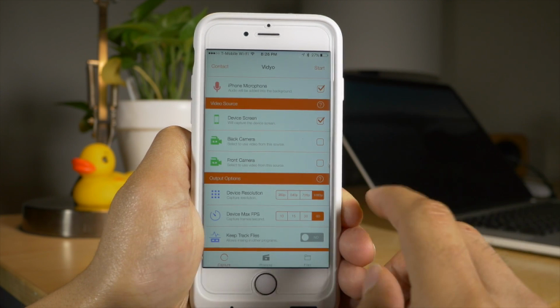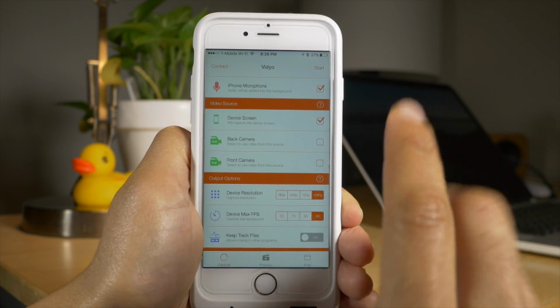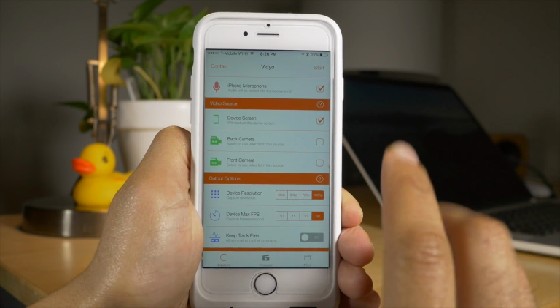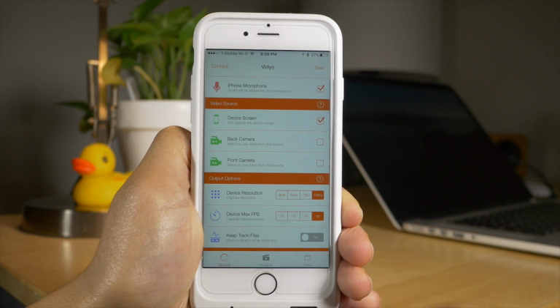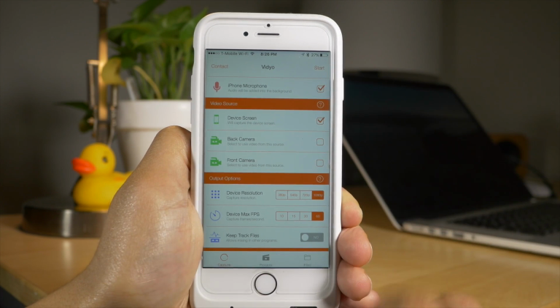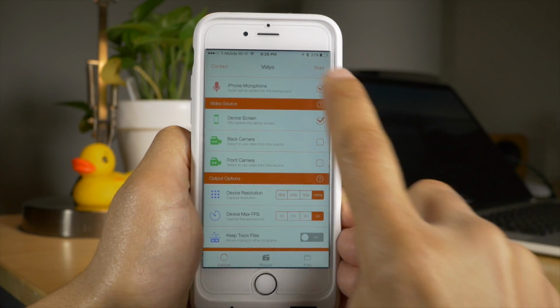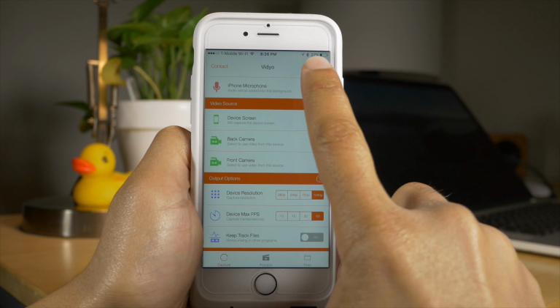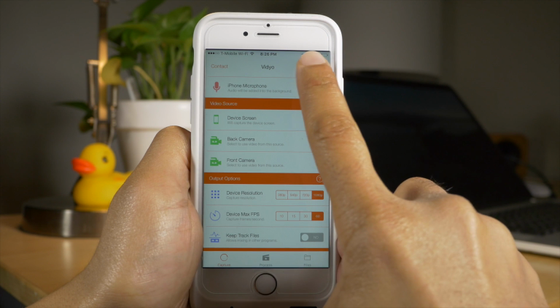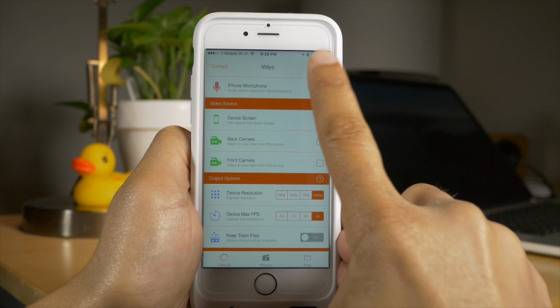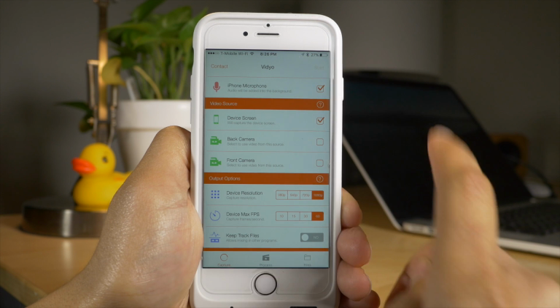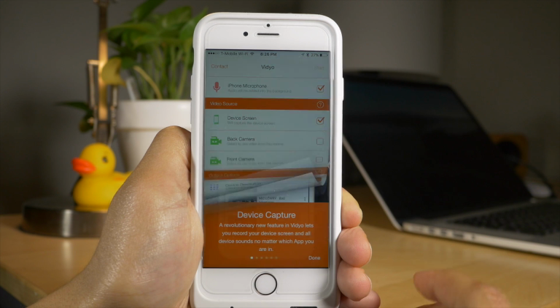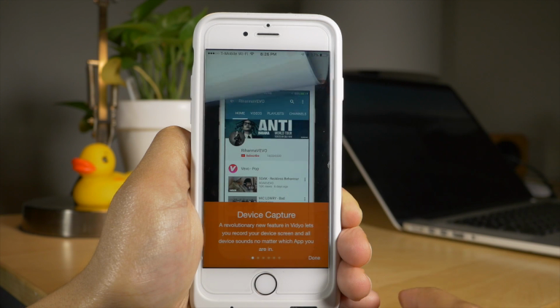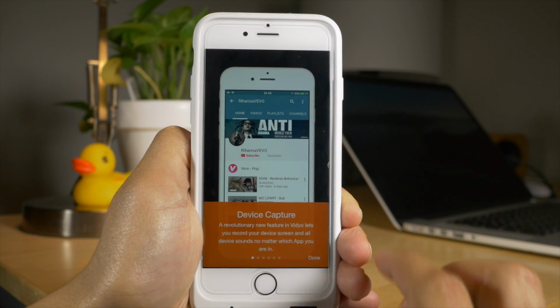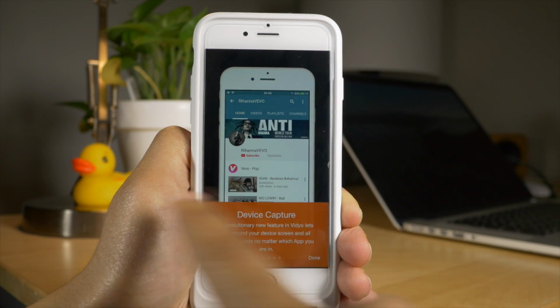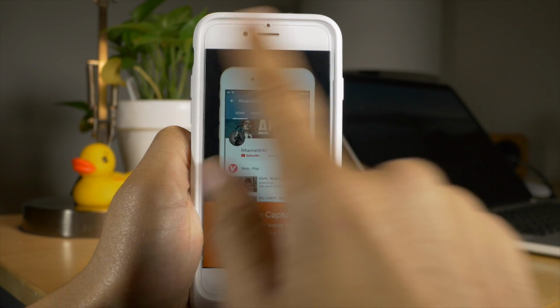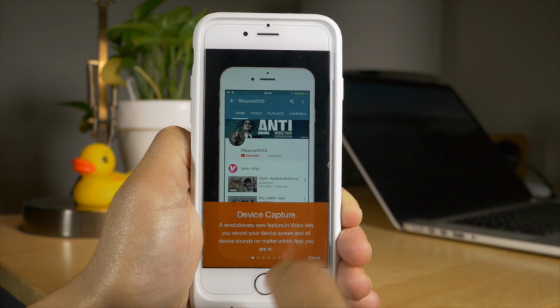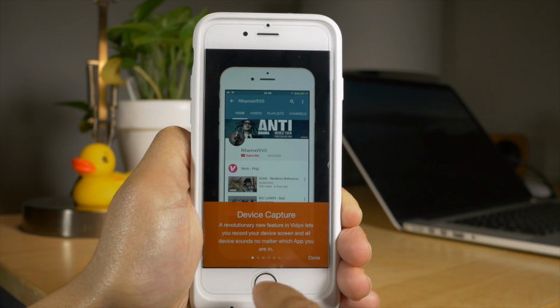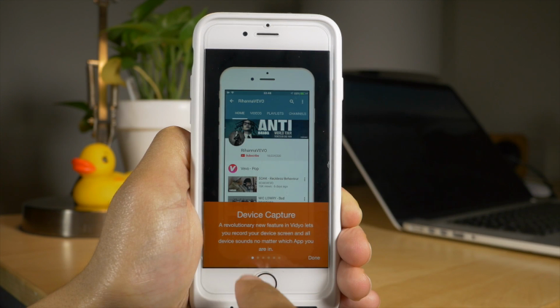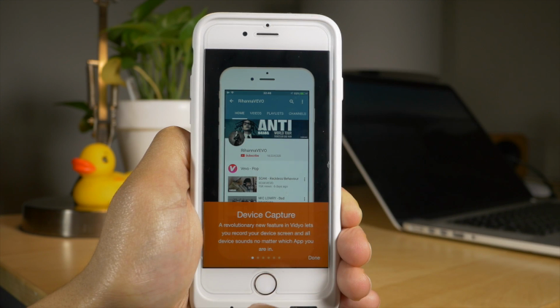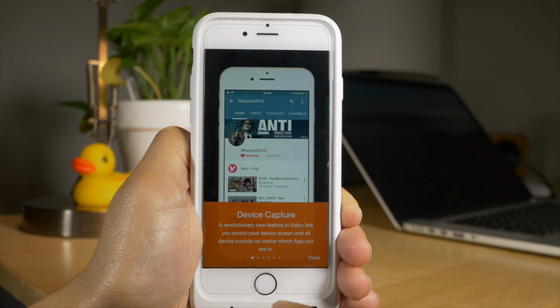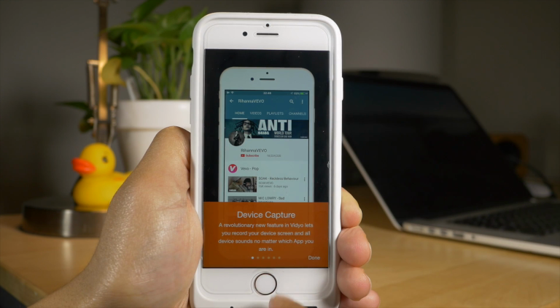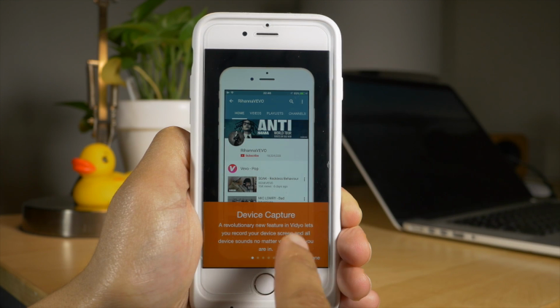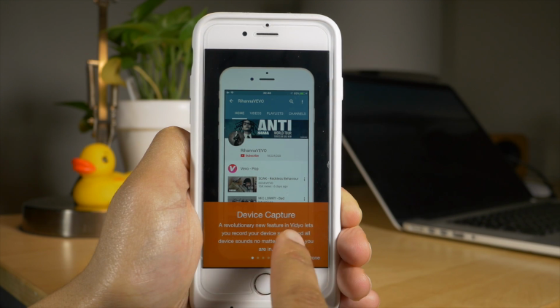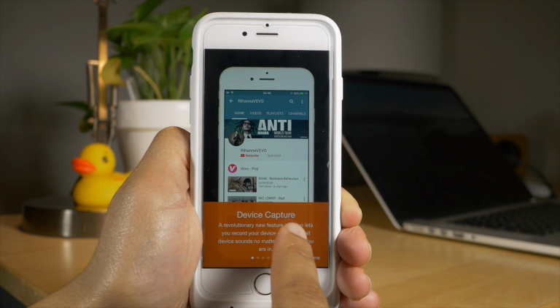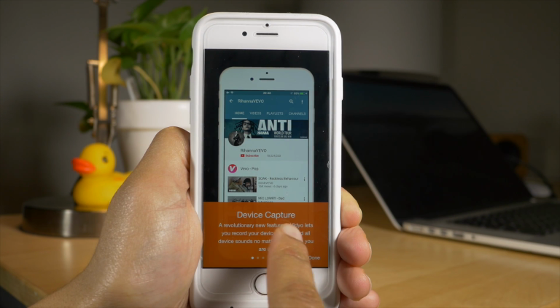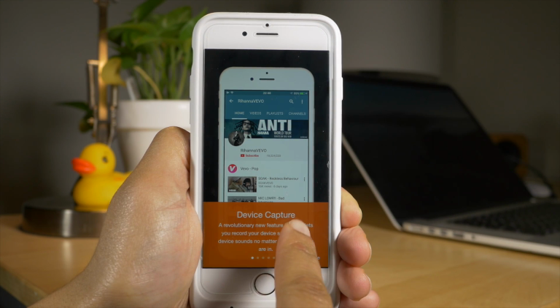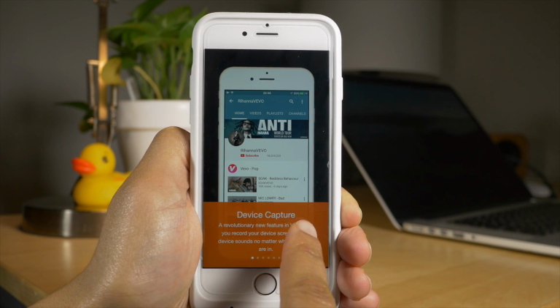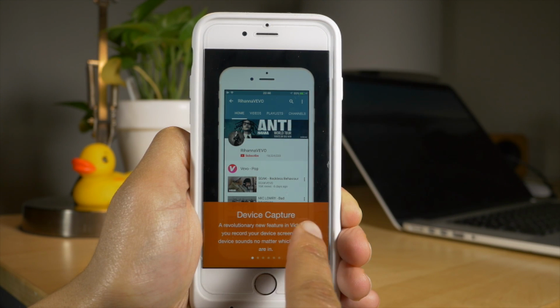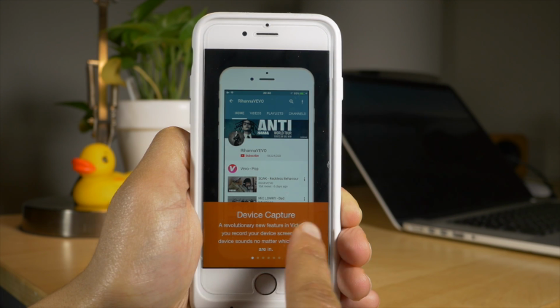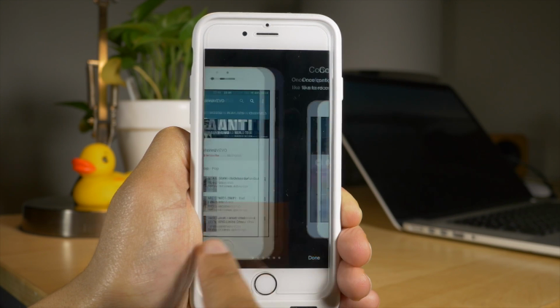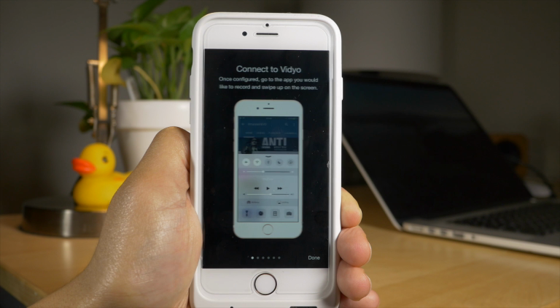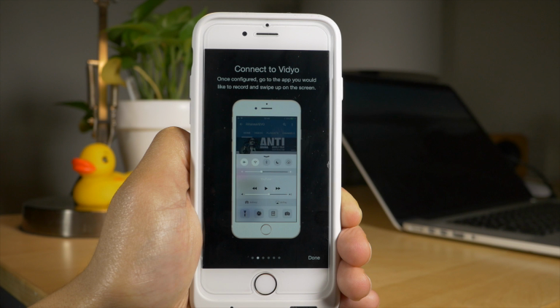You can change resolution, frames per second, and more. Let me show you what you can do here. You just tap Start and it'll give you a little walkthrough of what to do.